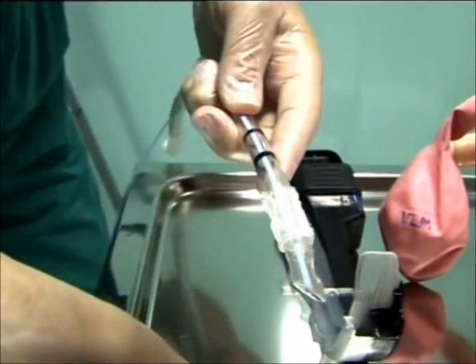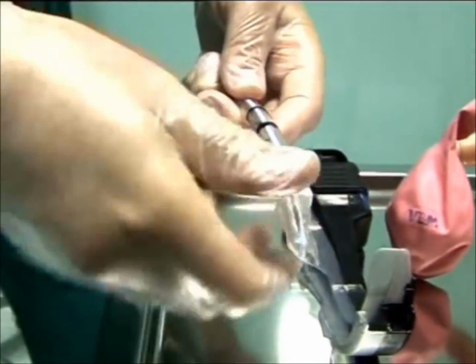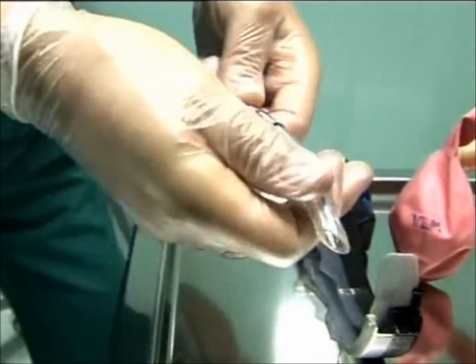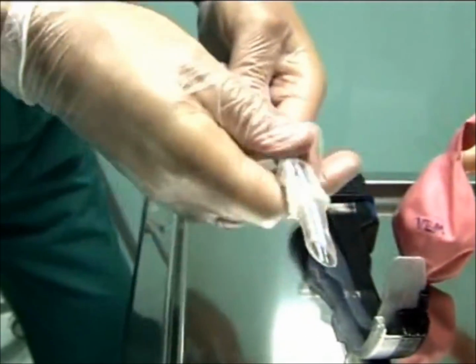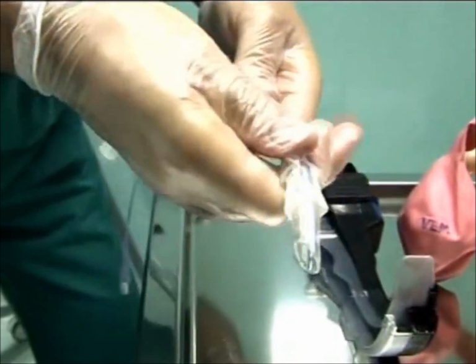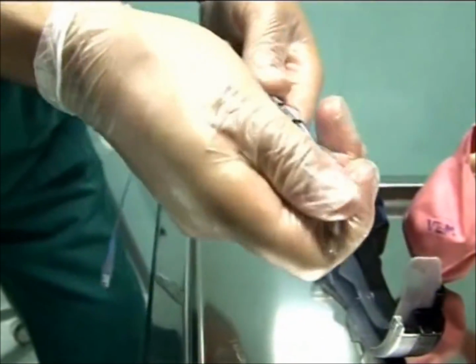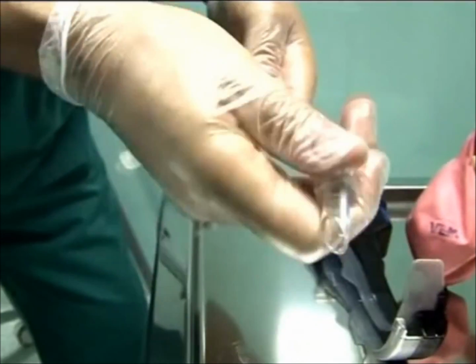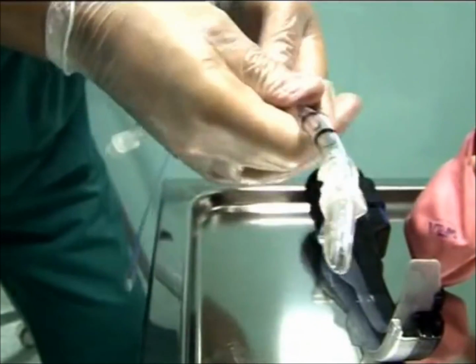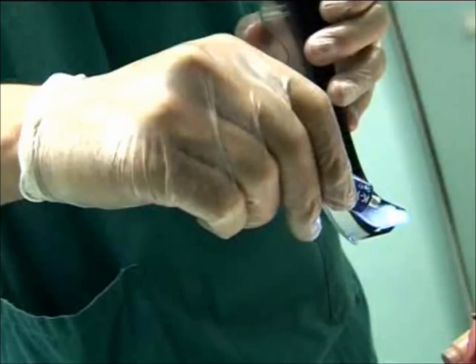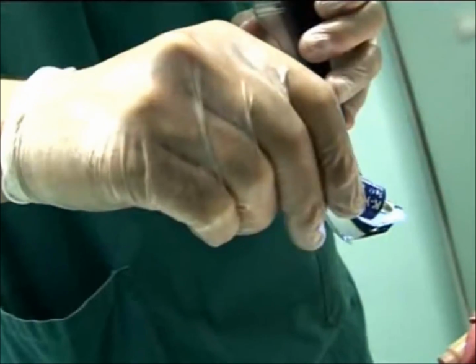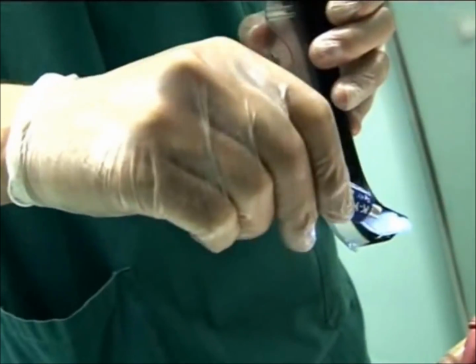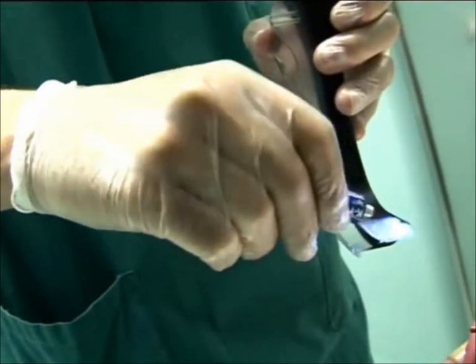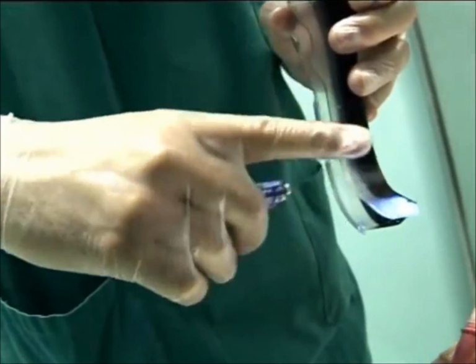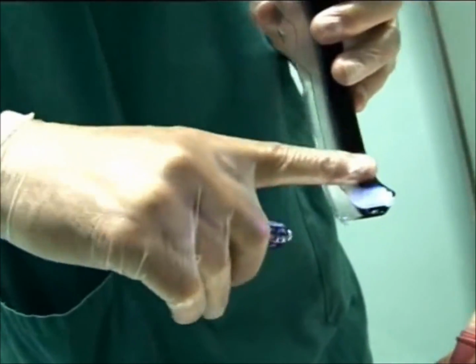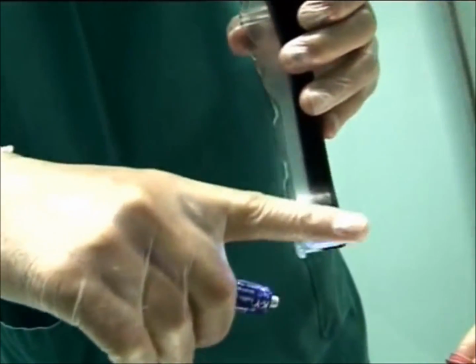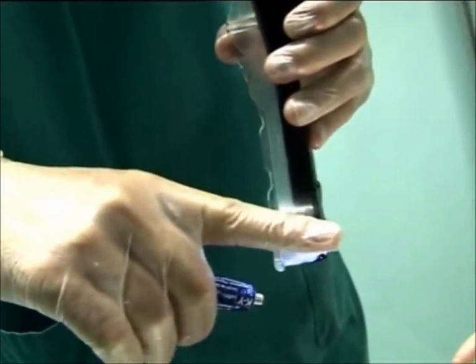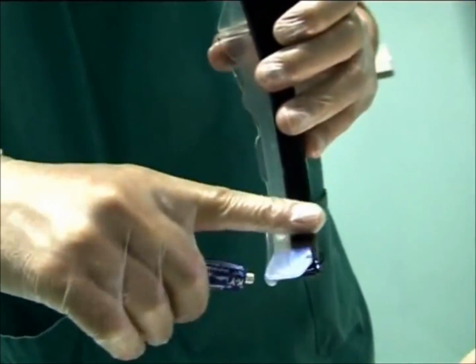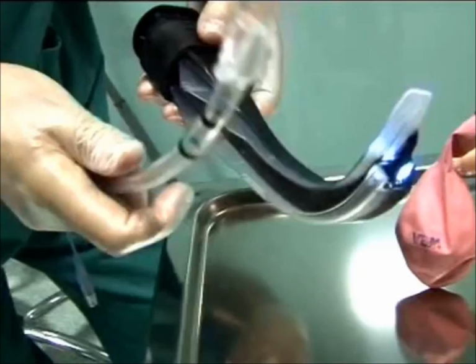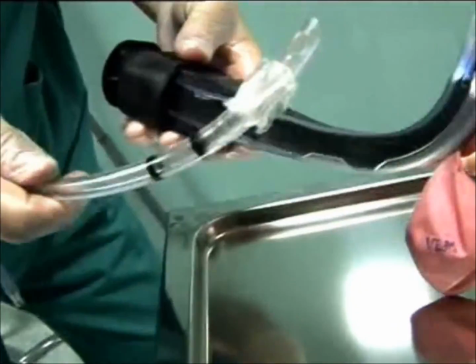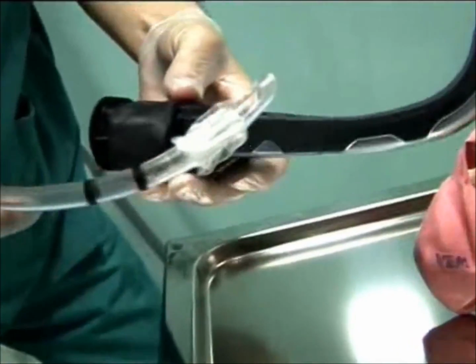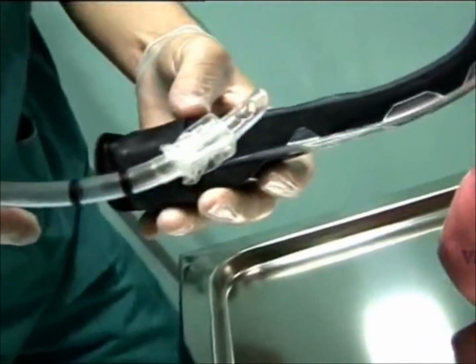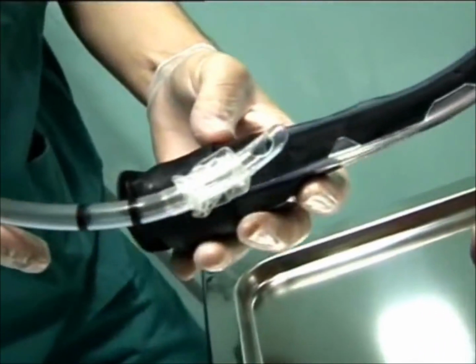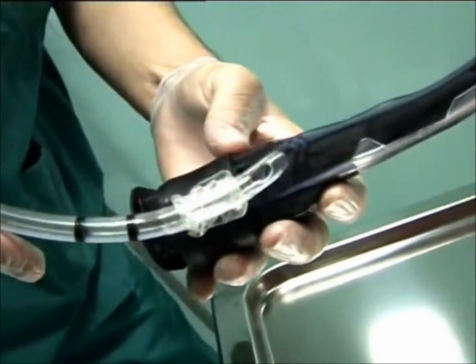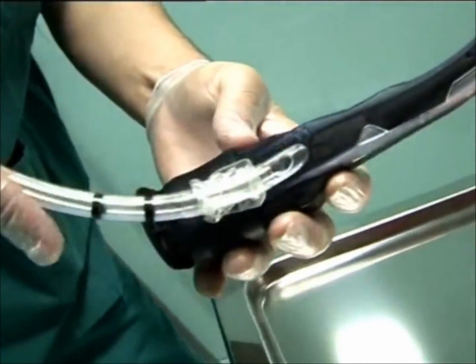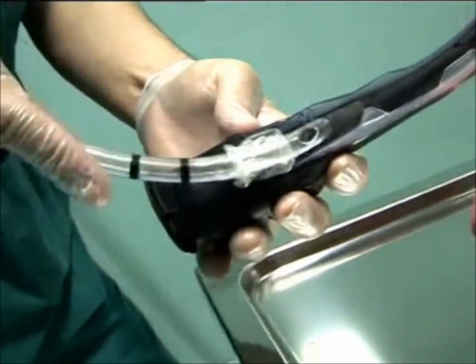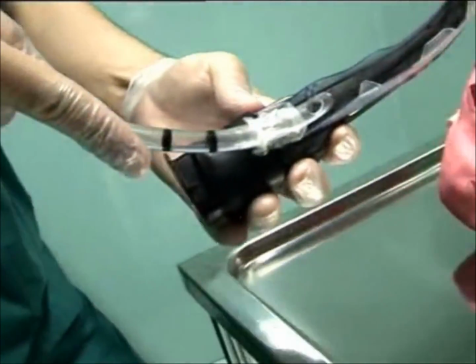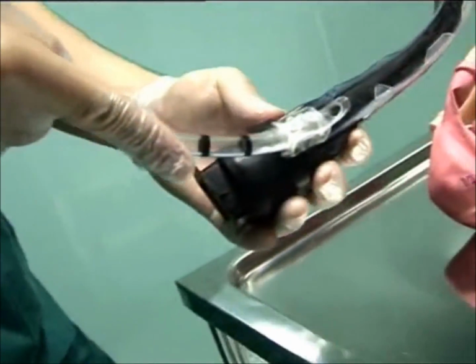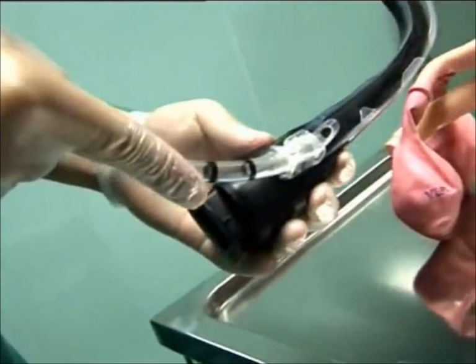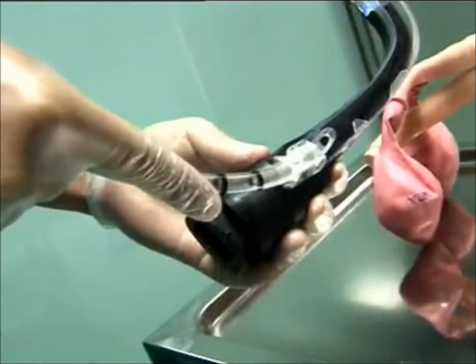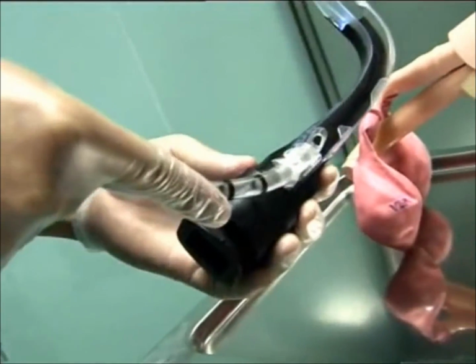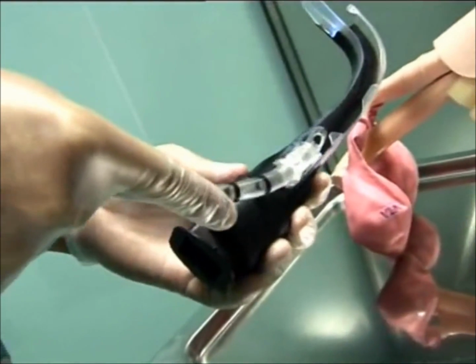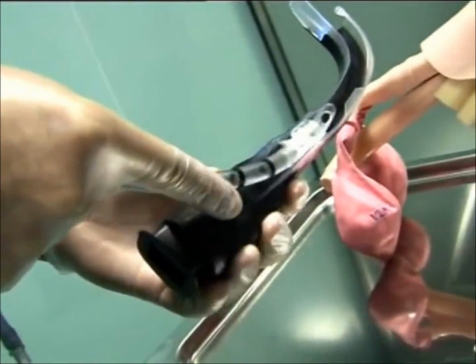Lubricate the ET tube and air-track blade. Keep the lenses clean. Insert the tube until the tip is even with the distal end of the guiding channel.